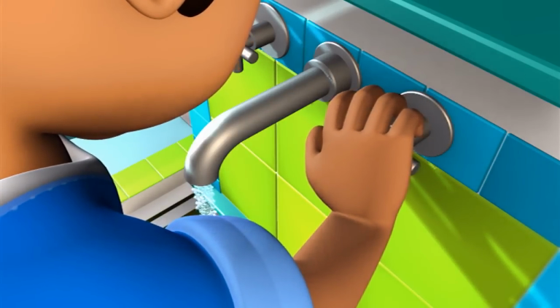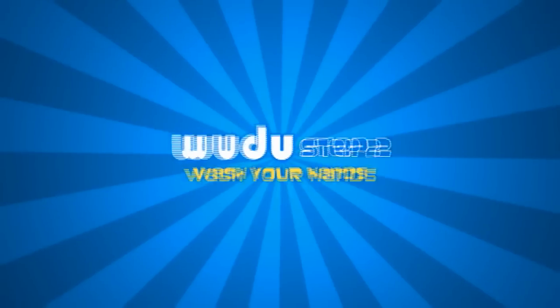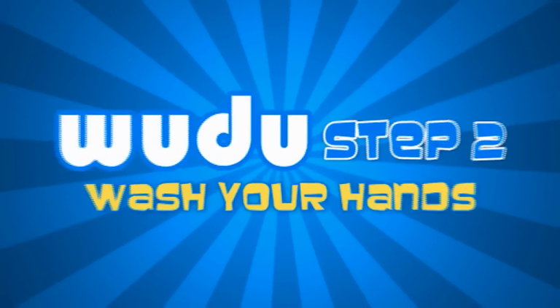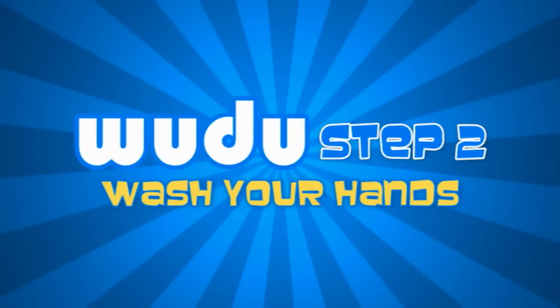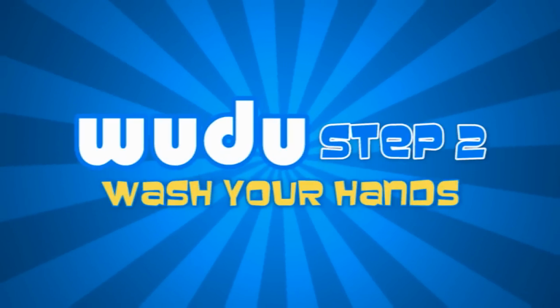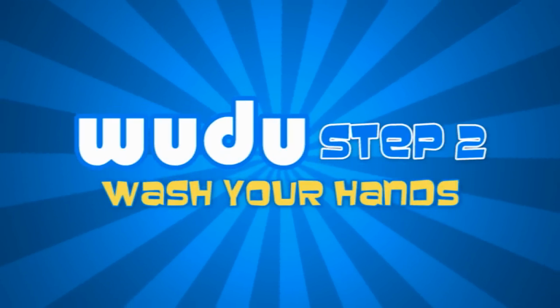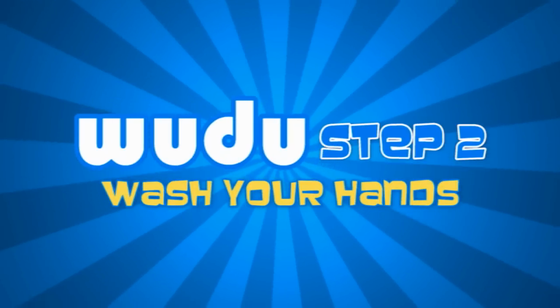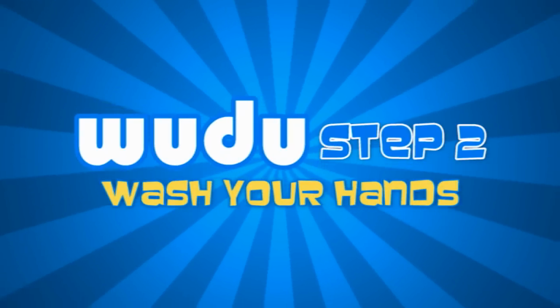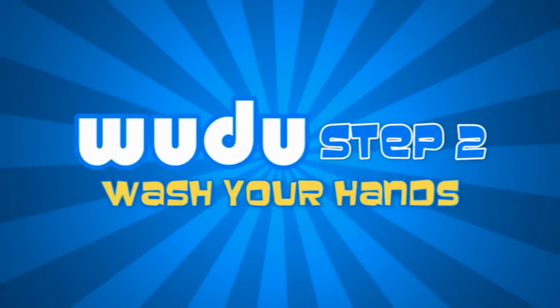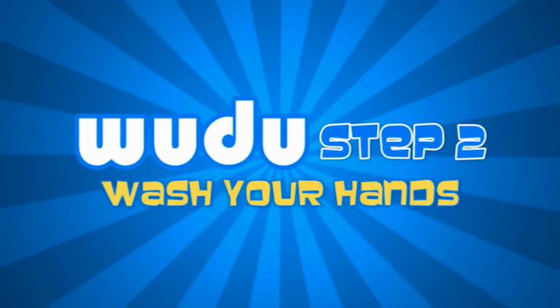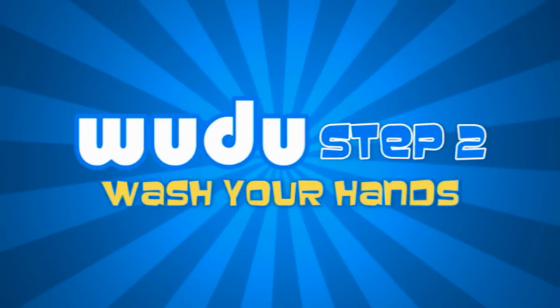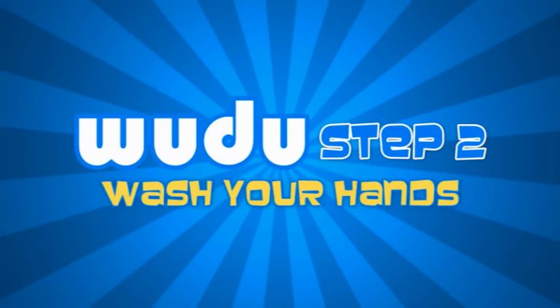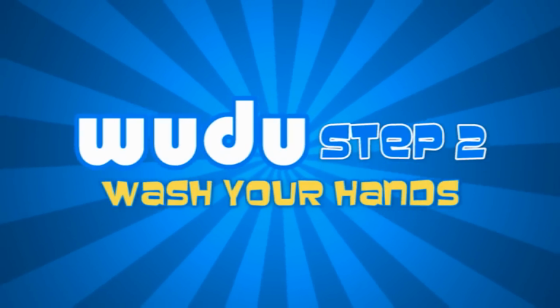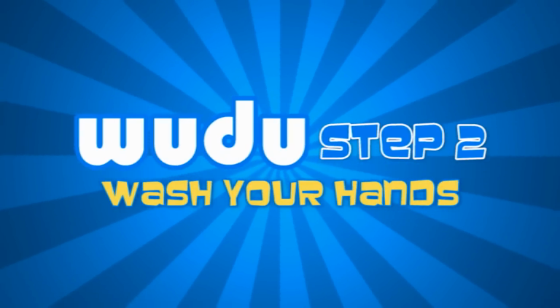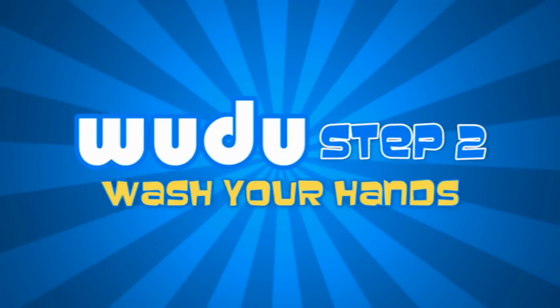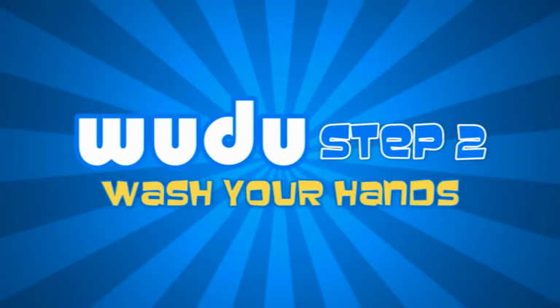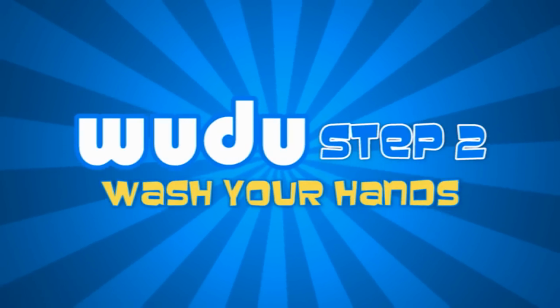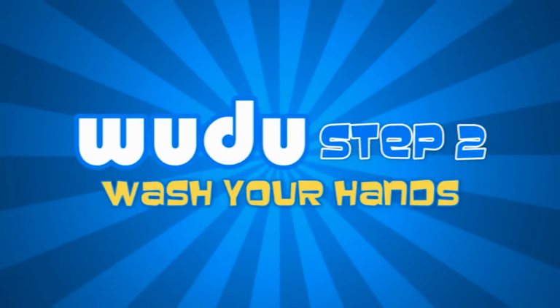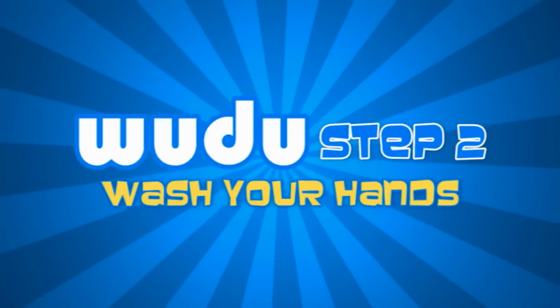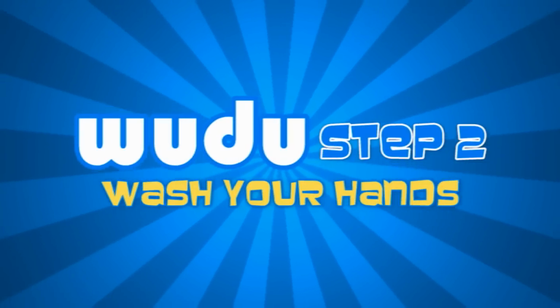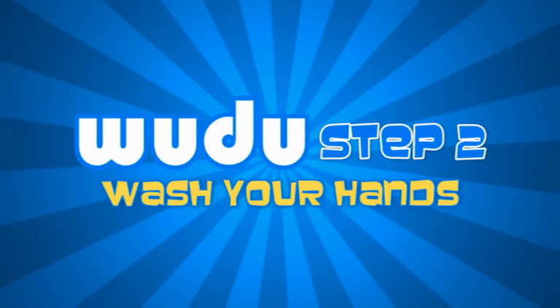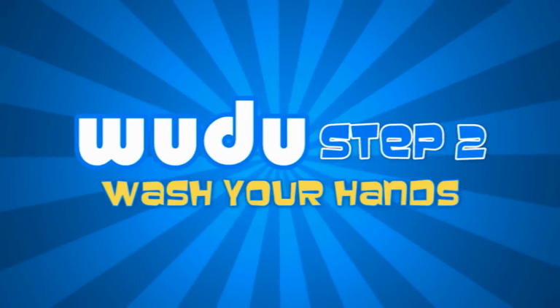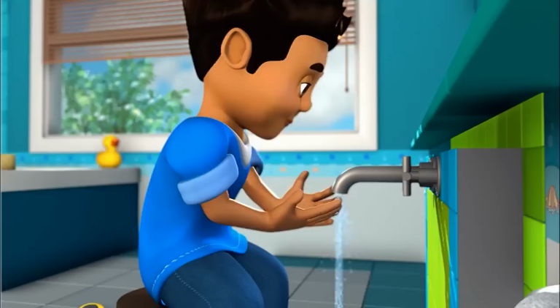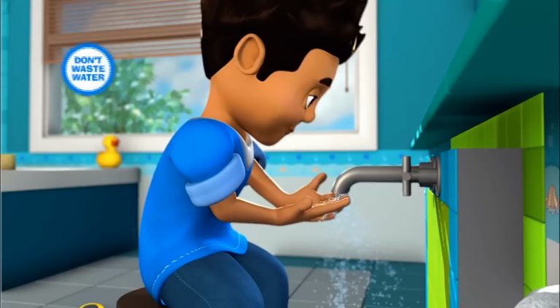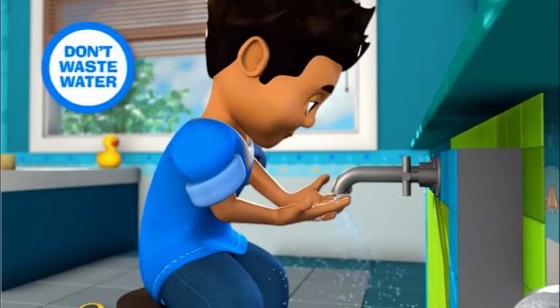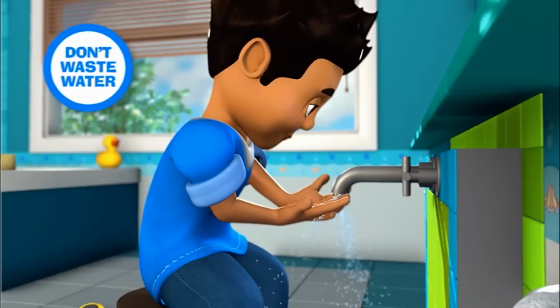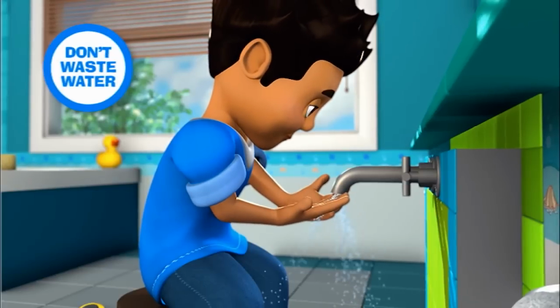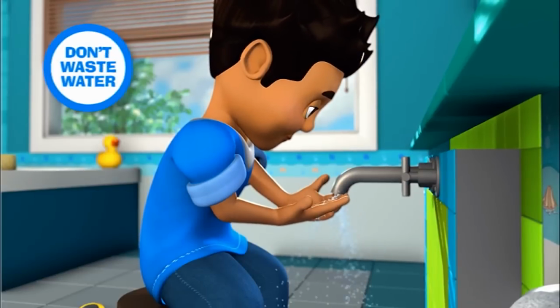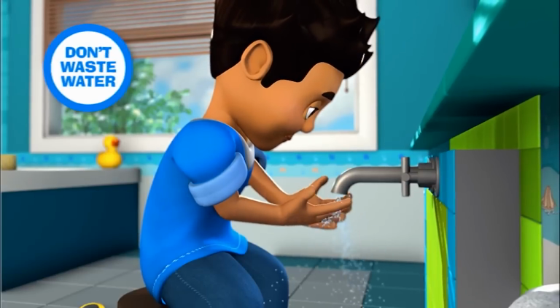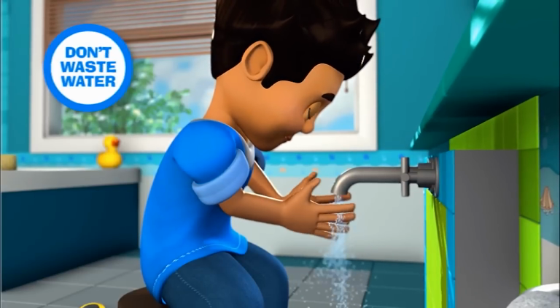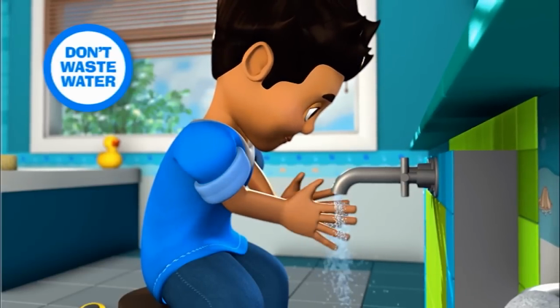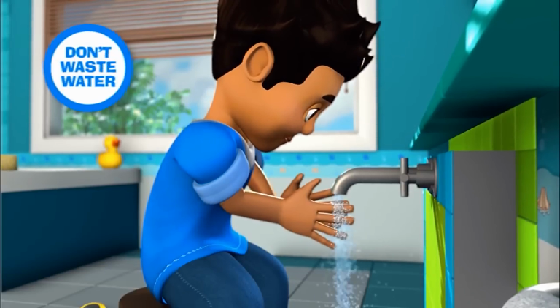Step 2. Completely wash your hands including your wrist and between the fingers. Do this three times.